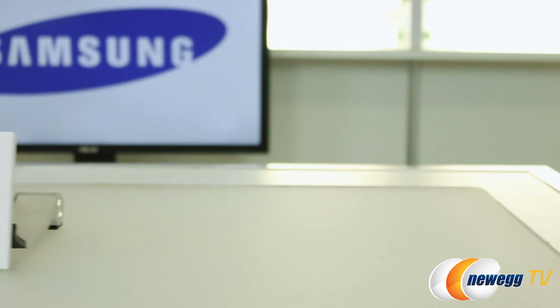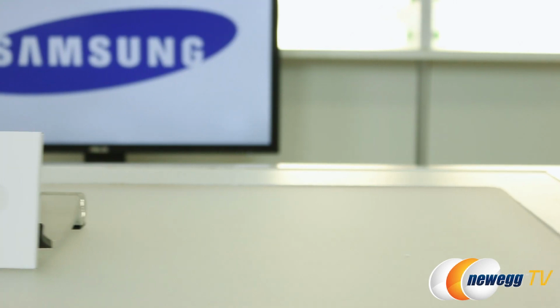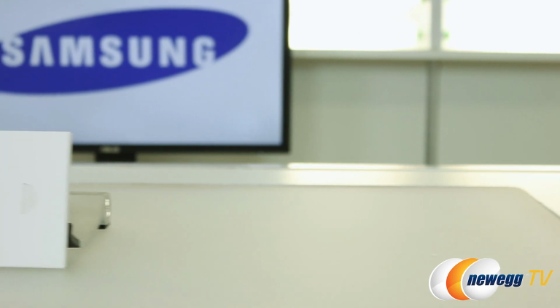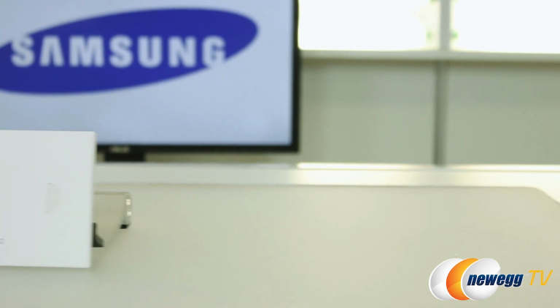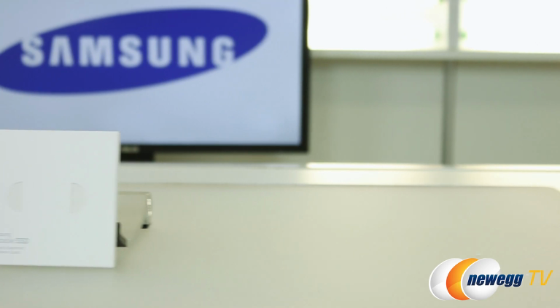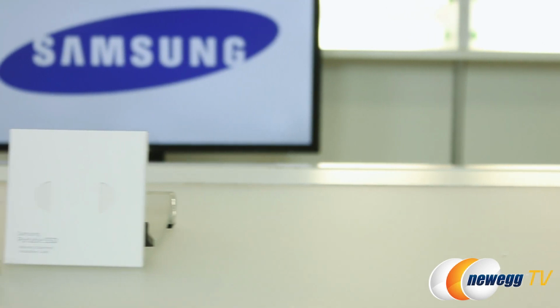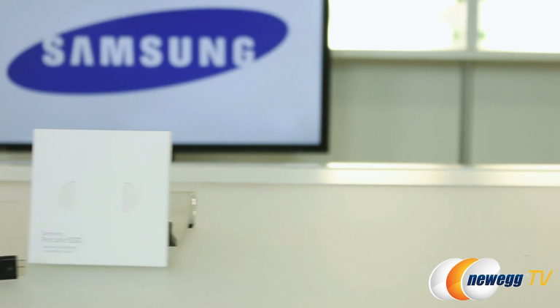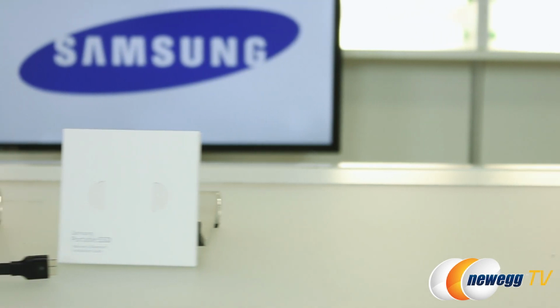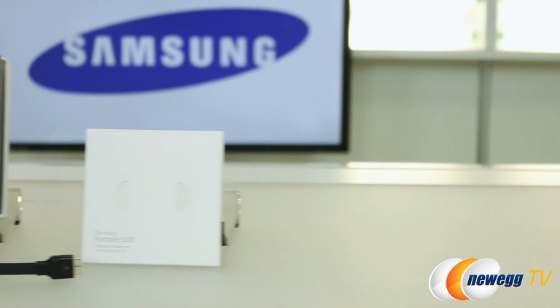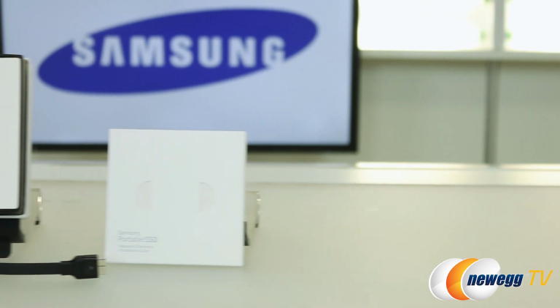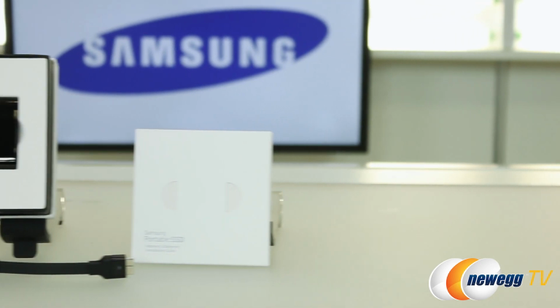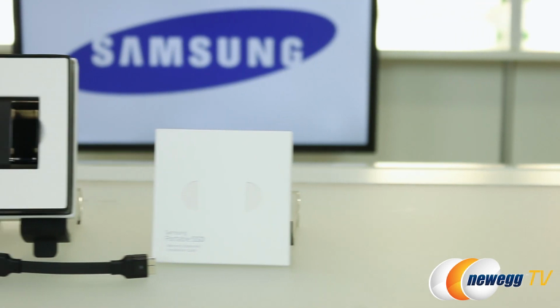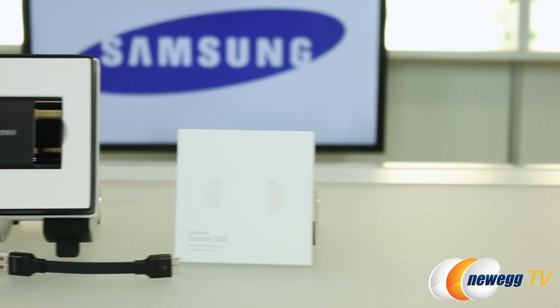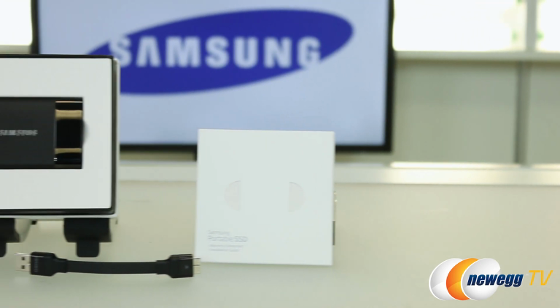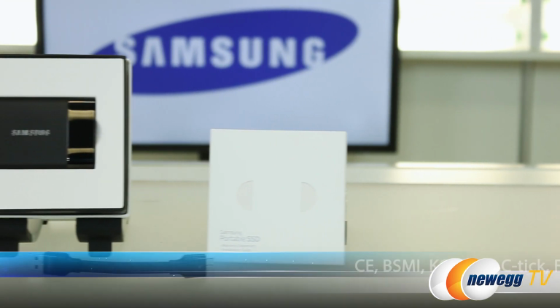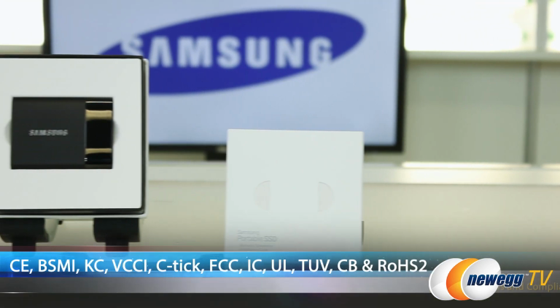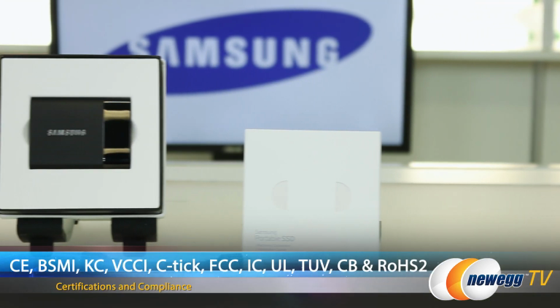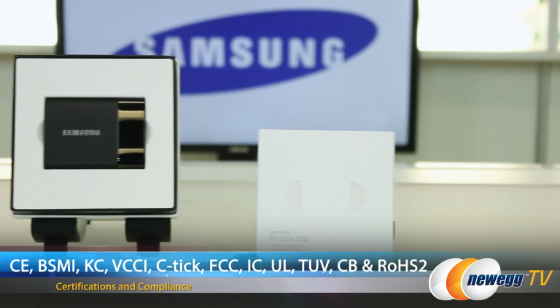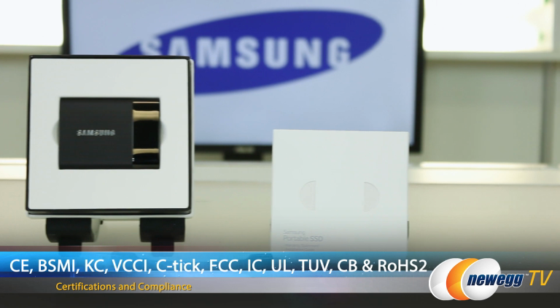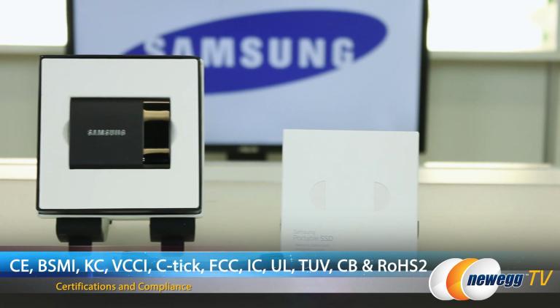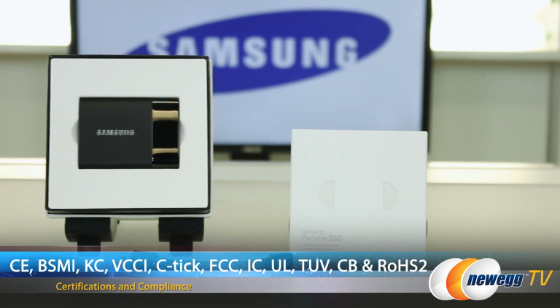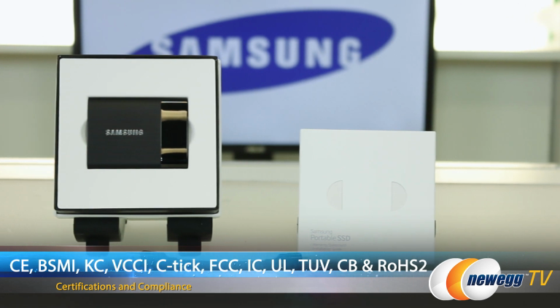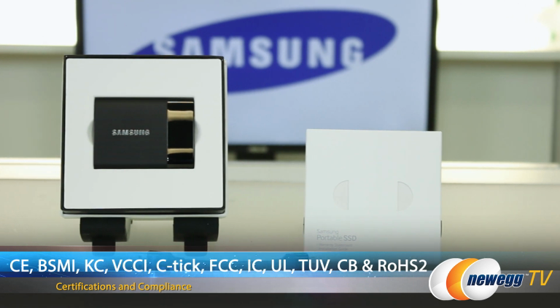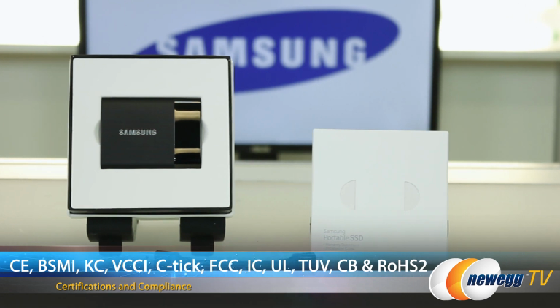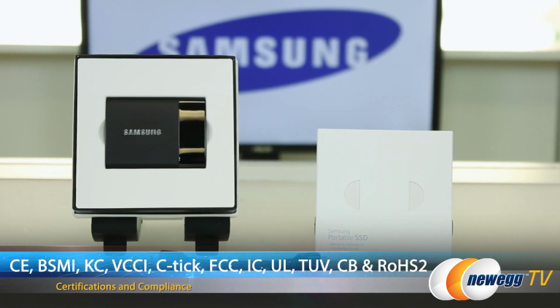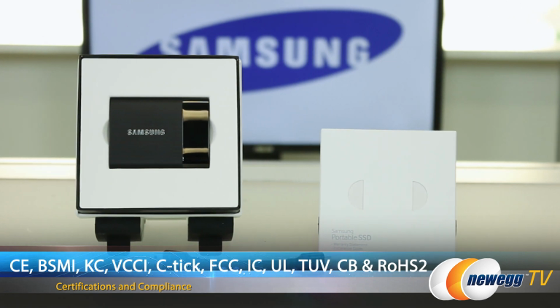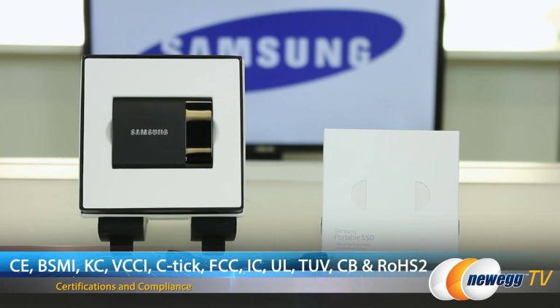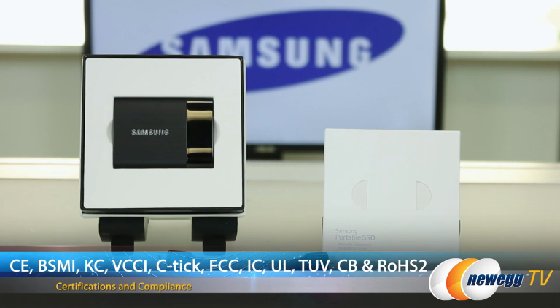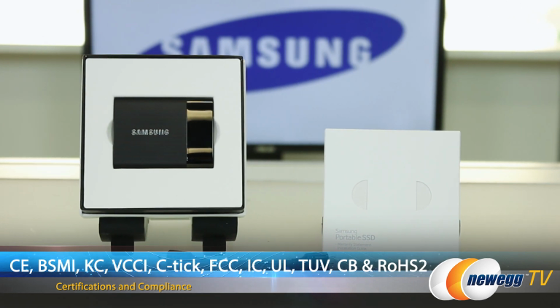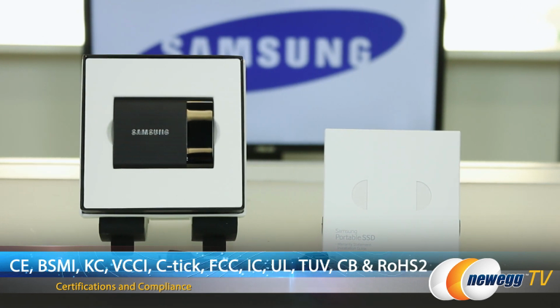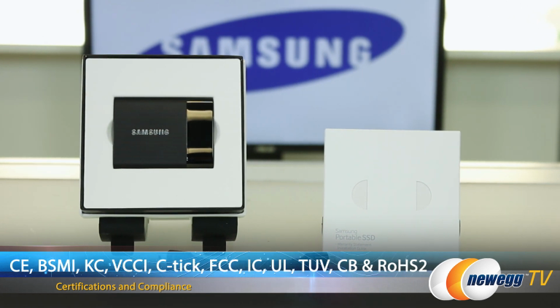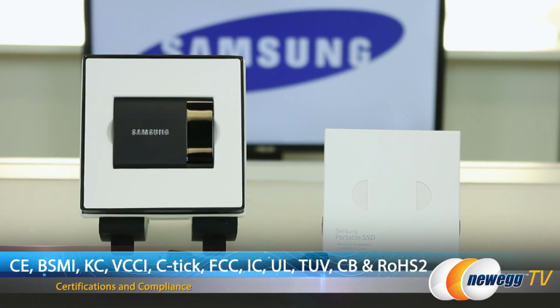Samsung includes a three-year warranty on this device, and the Samsung T1 has the following certifications and compliances.